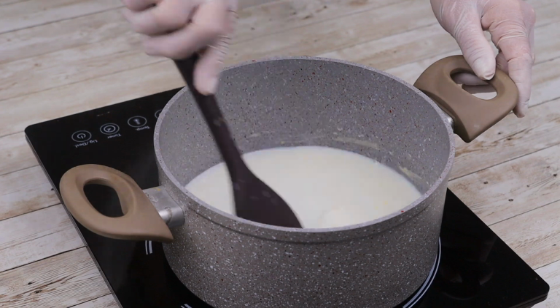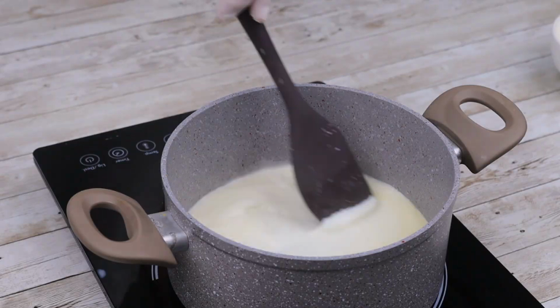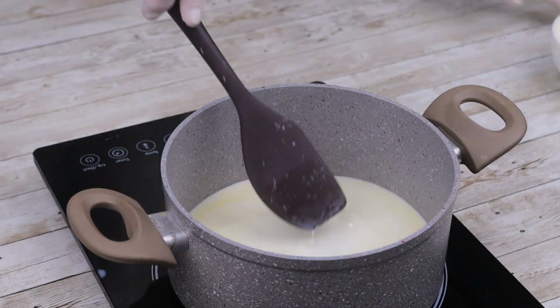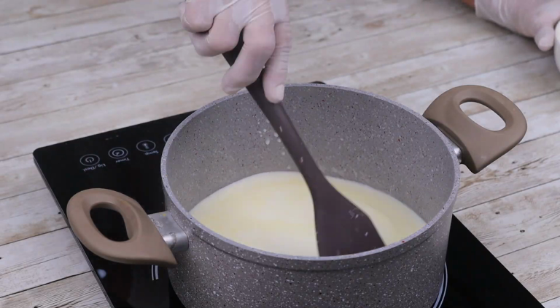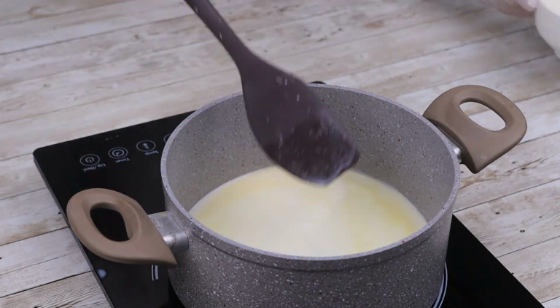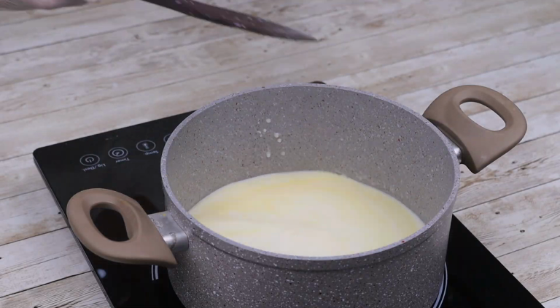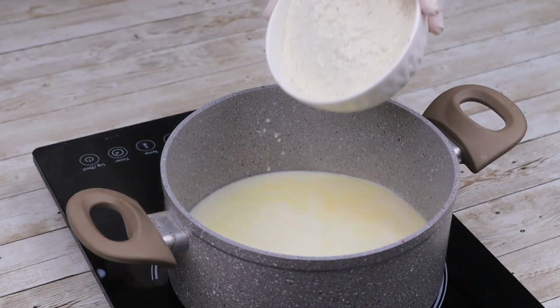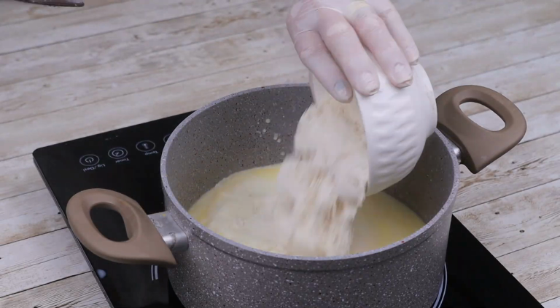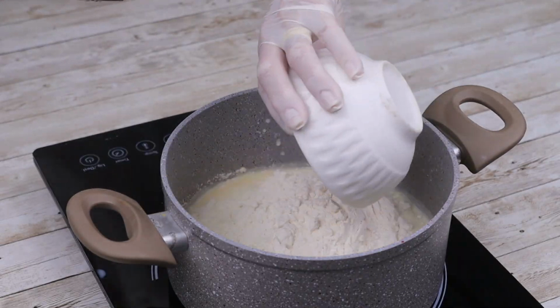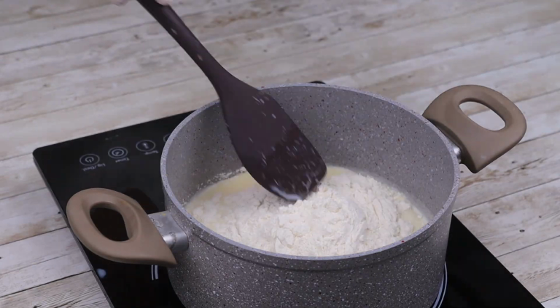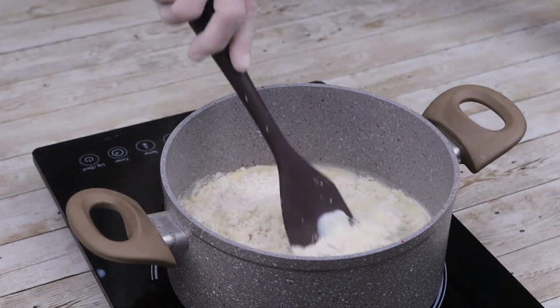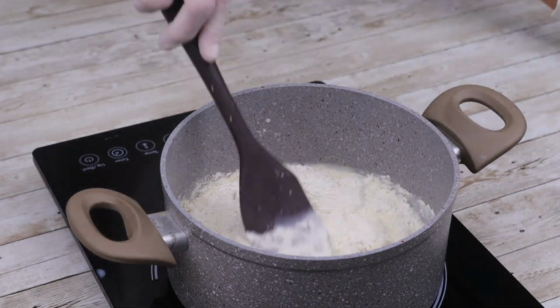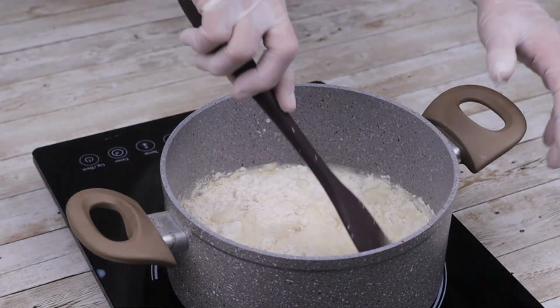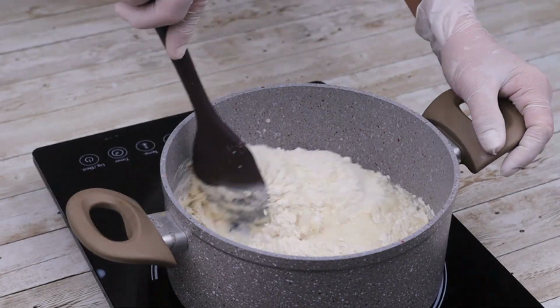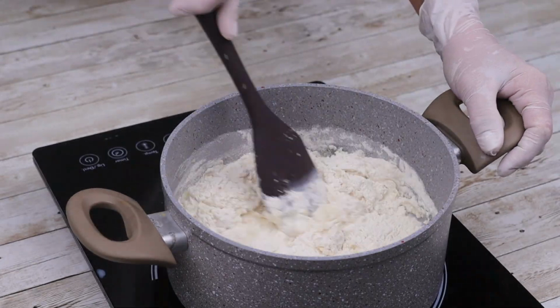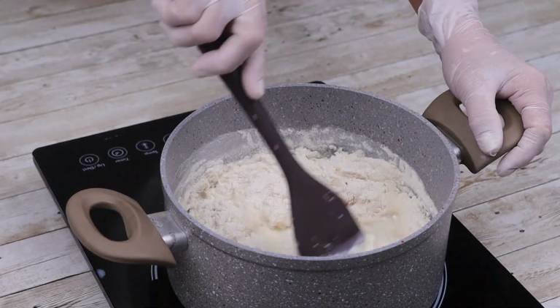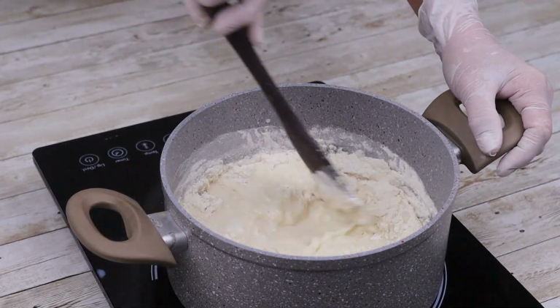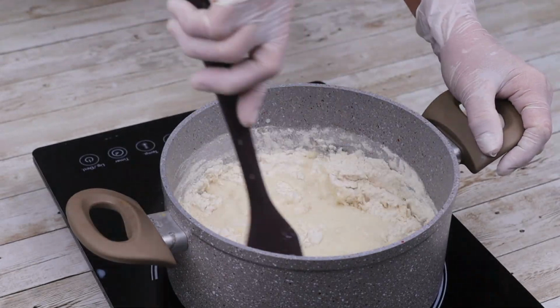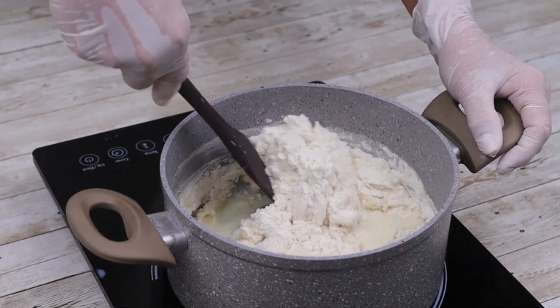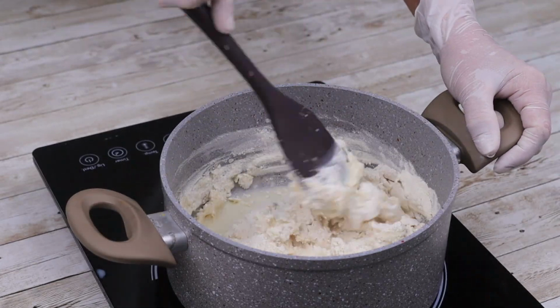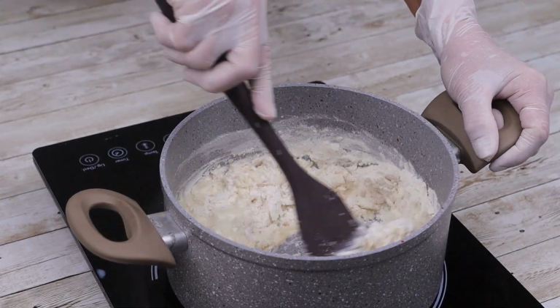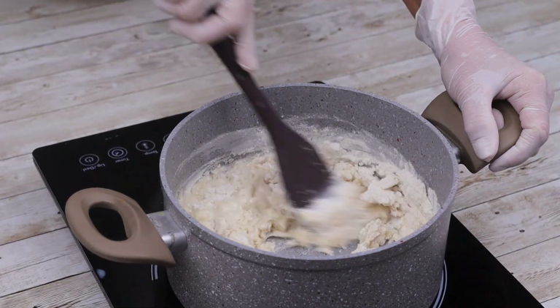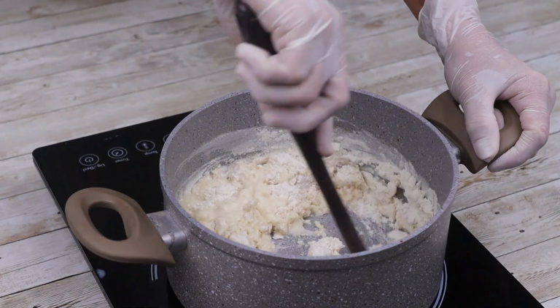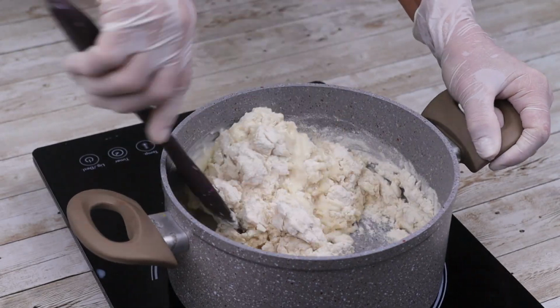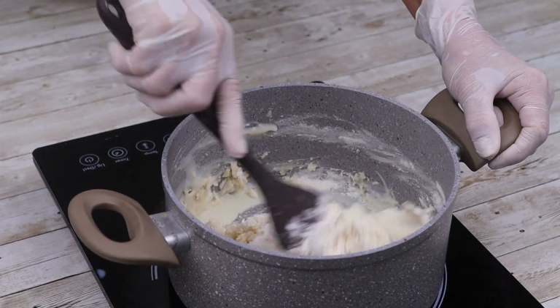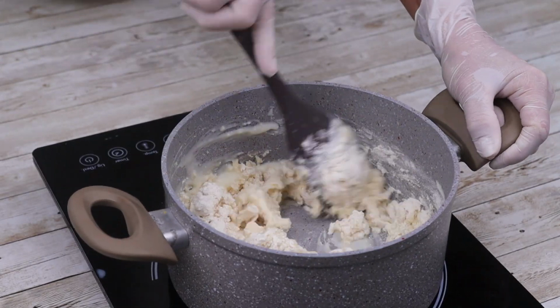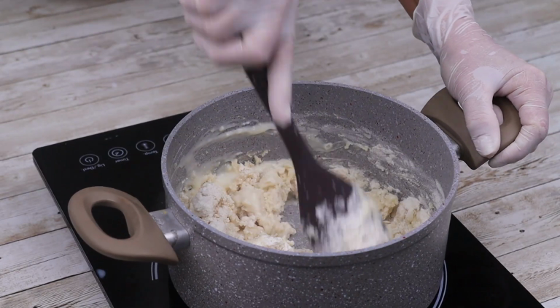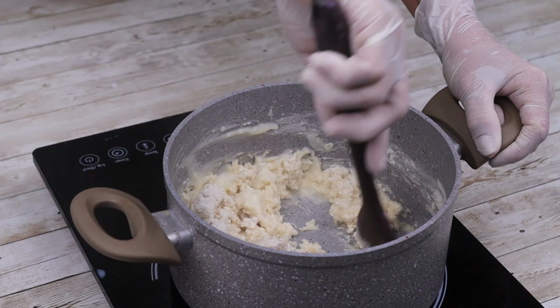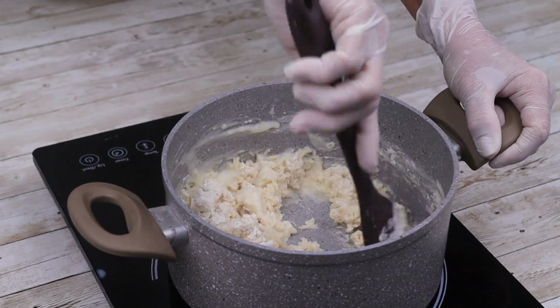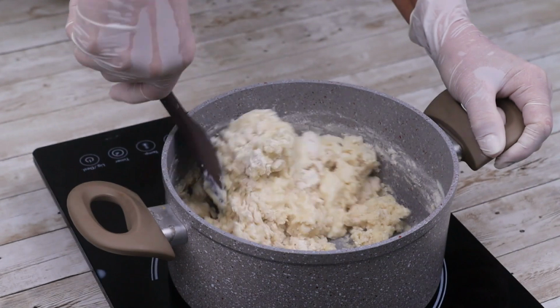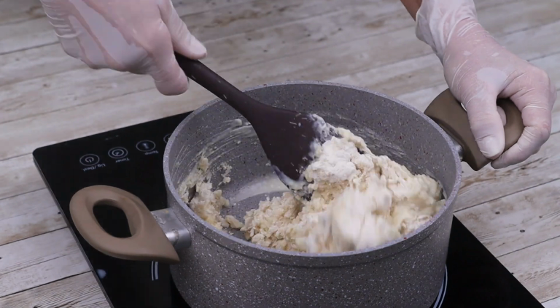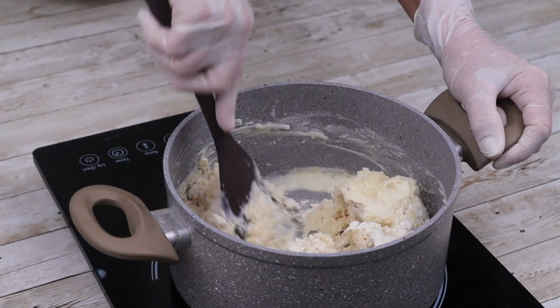As soon as it starts to boil, add 1½ cups of flour, mix well and cook for about 5 minutes.